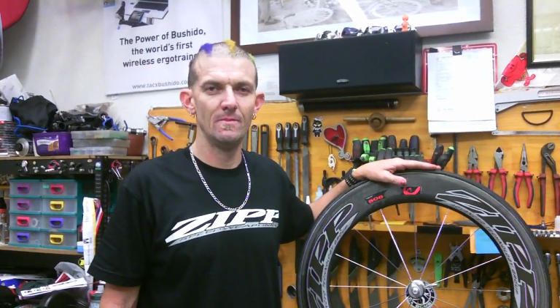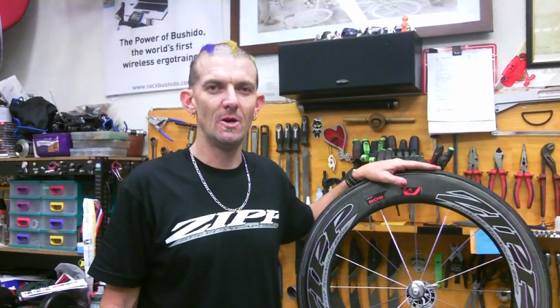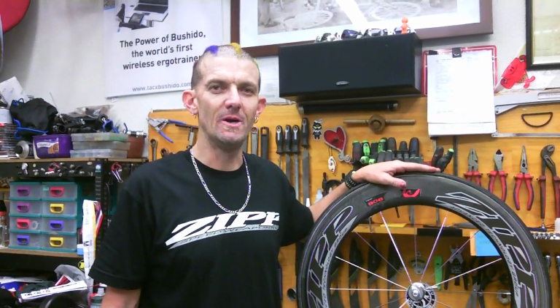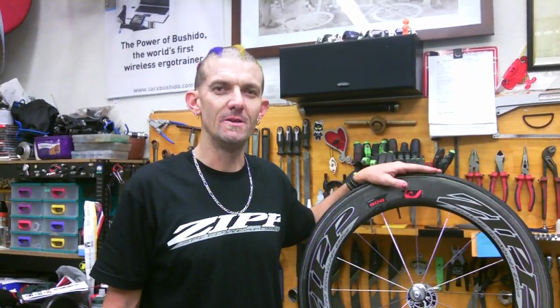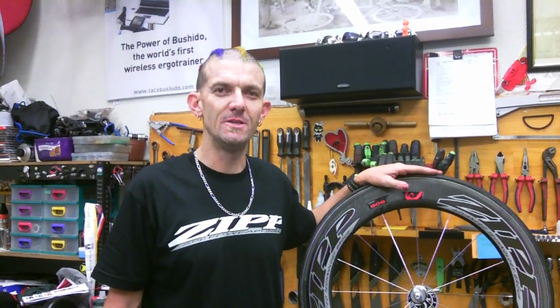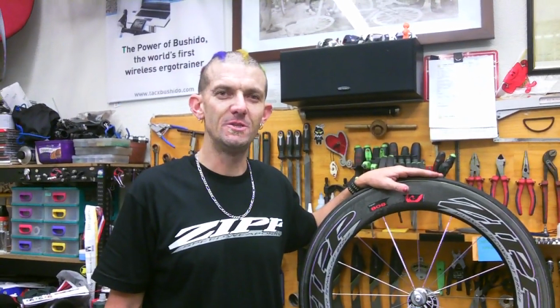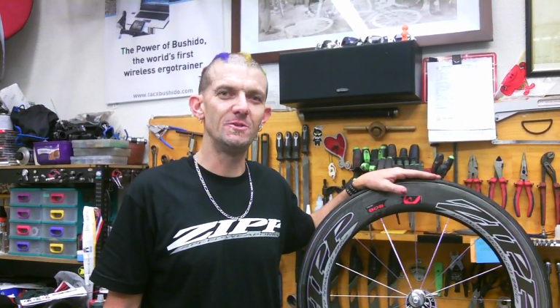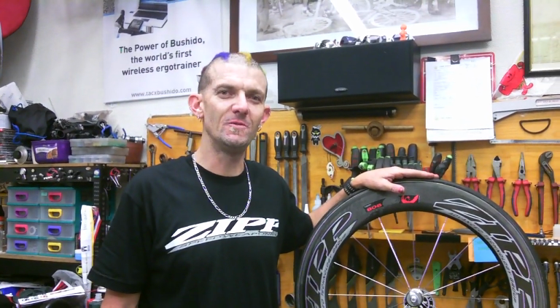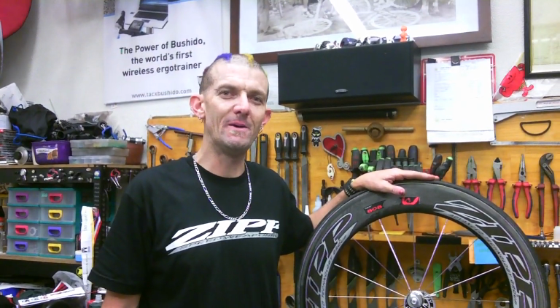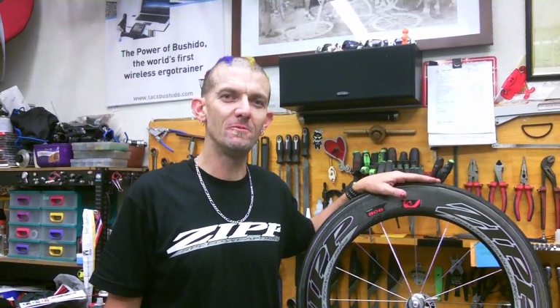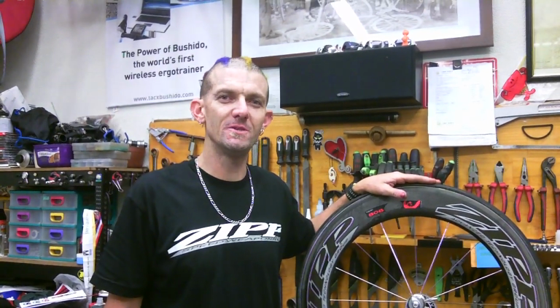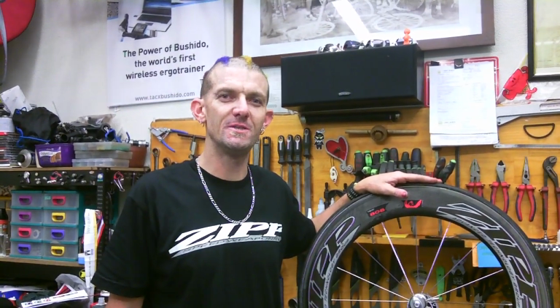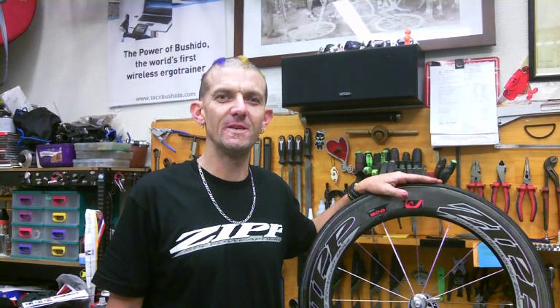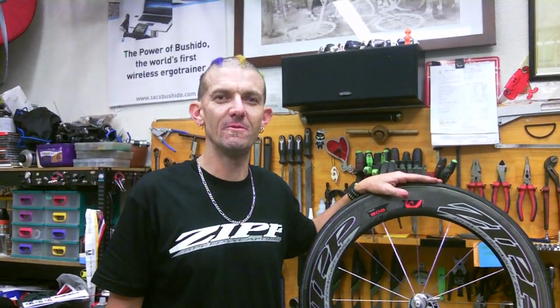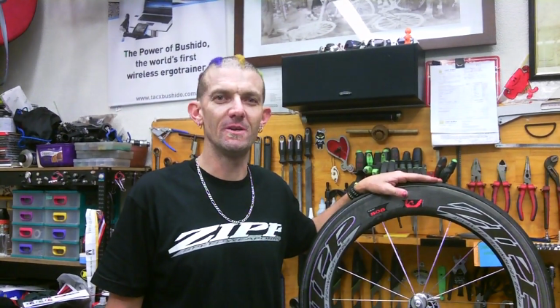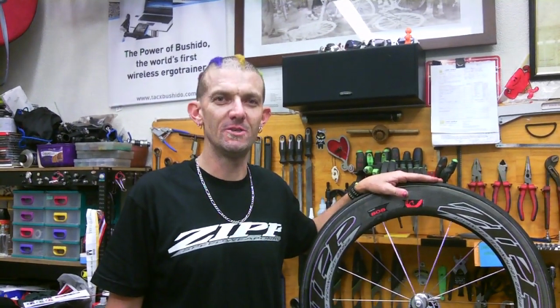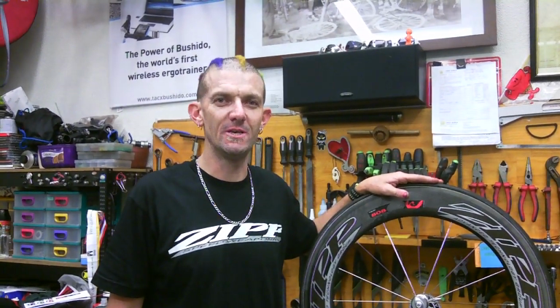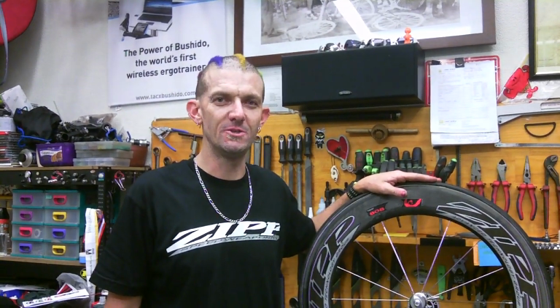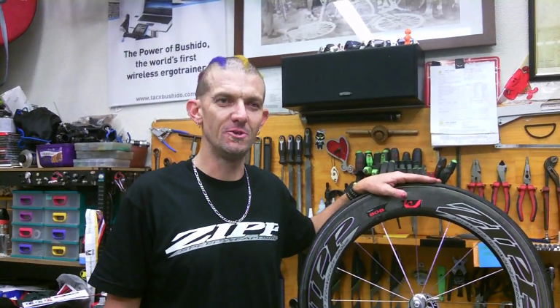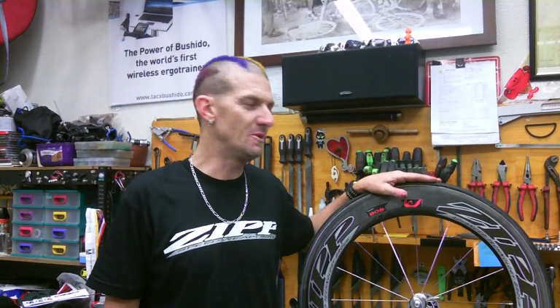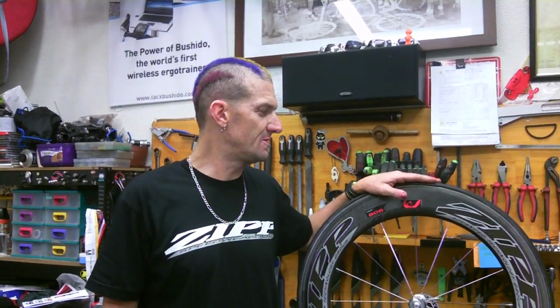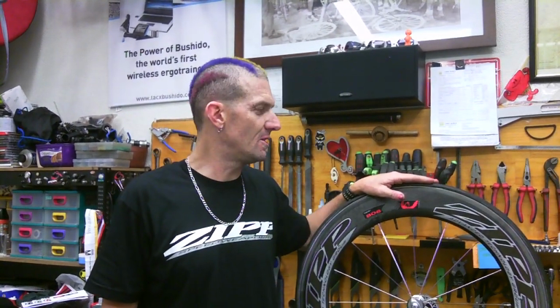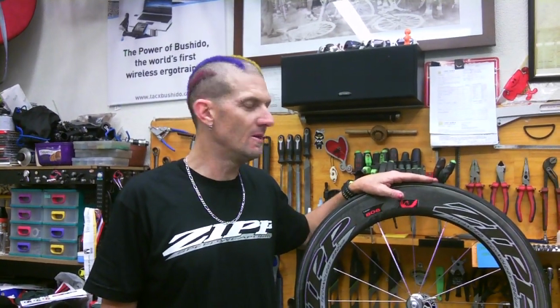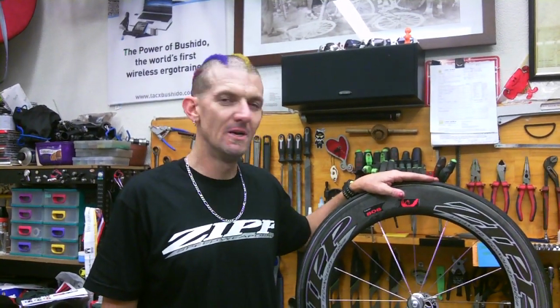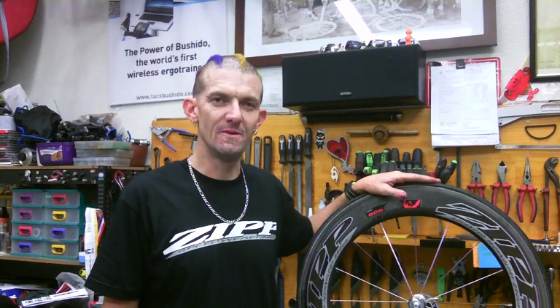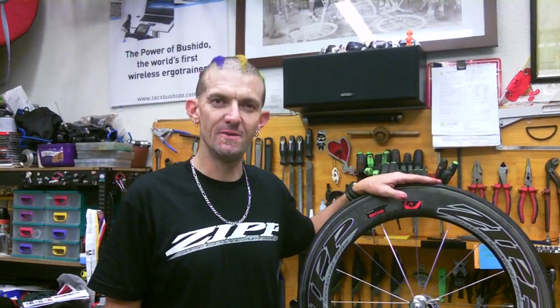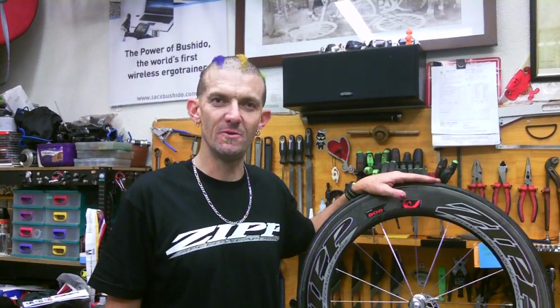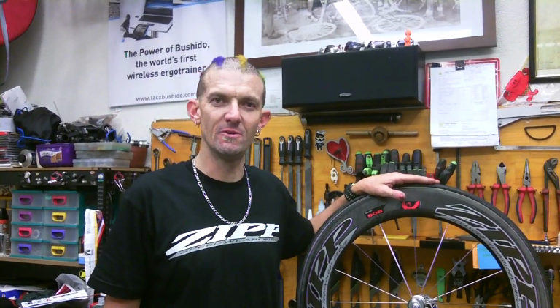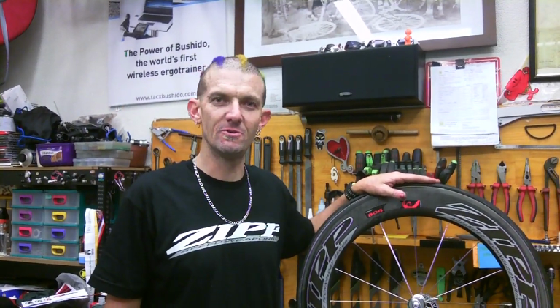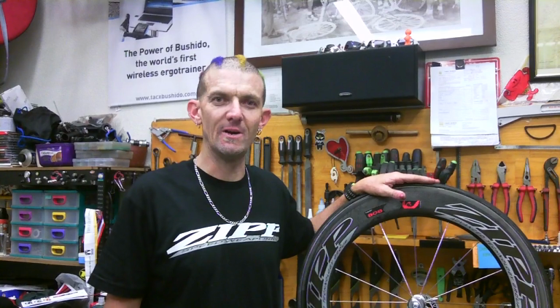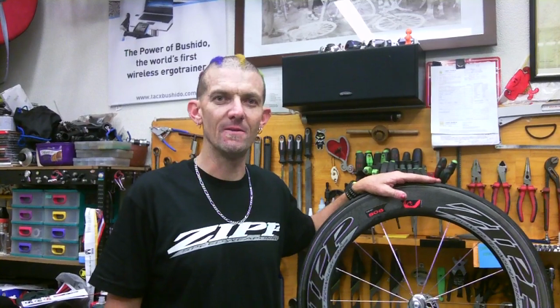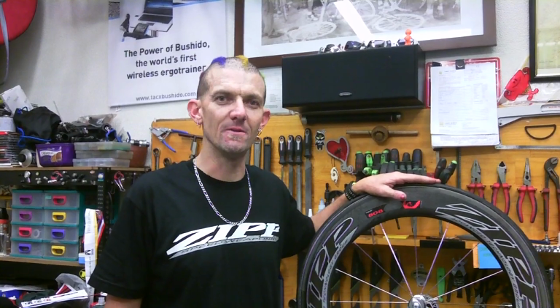Hi, this is Stu from Happy Wheels and today we're going to change the tubular tyre as if you were in a triathlon.